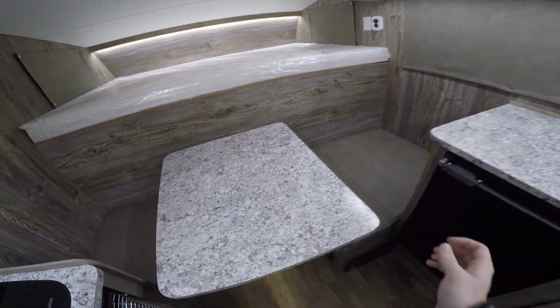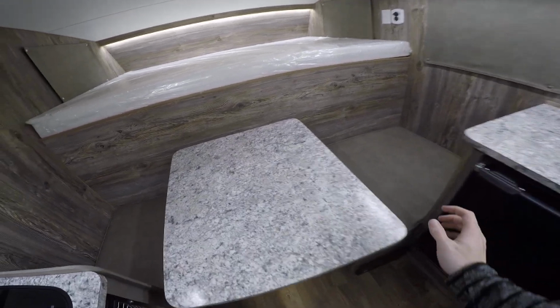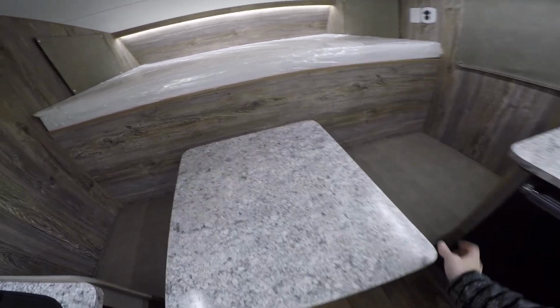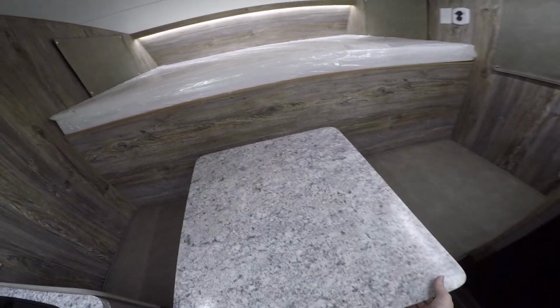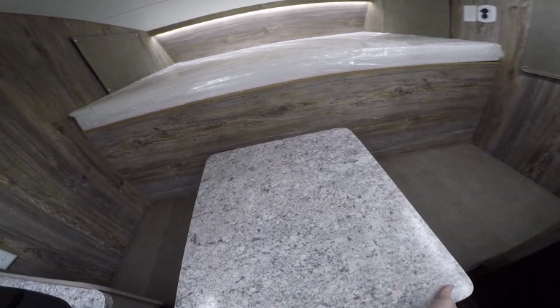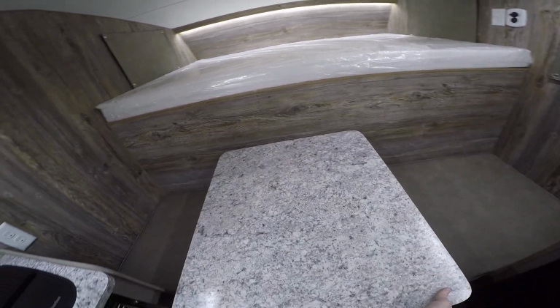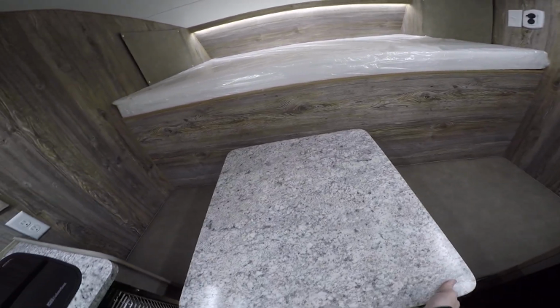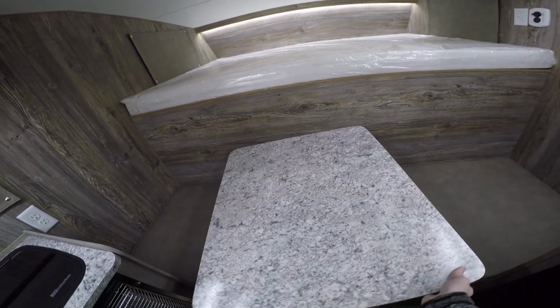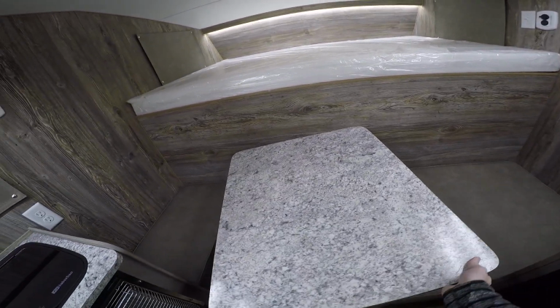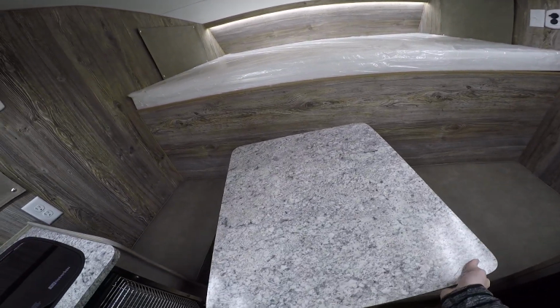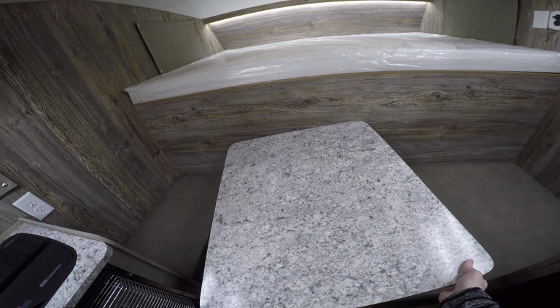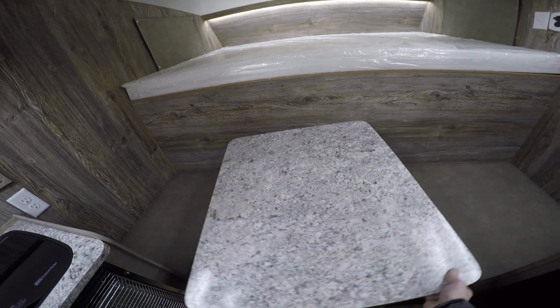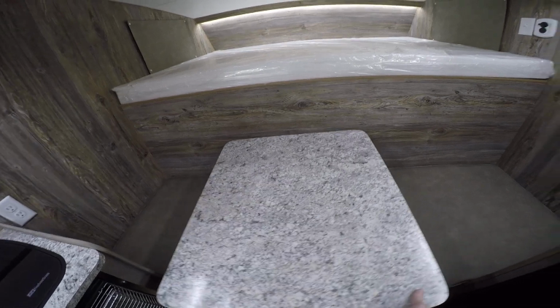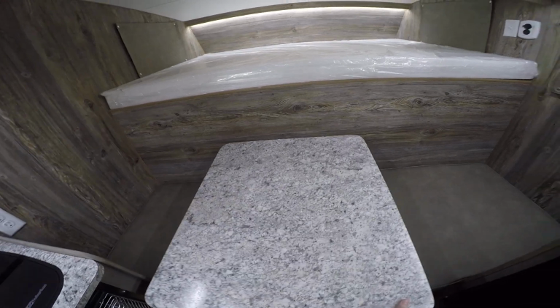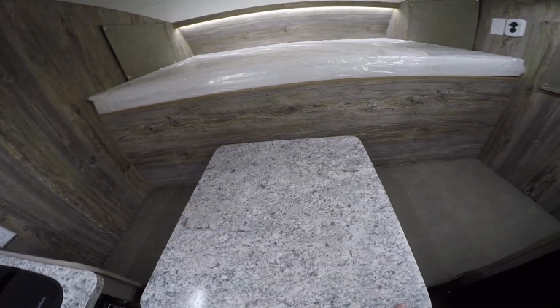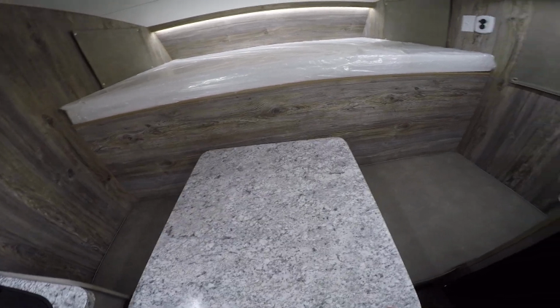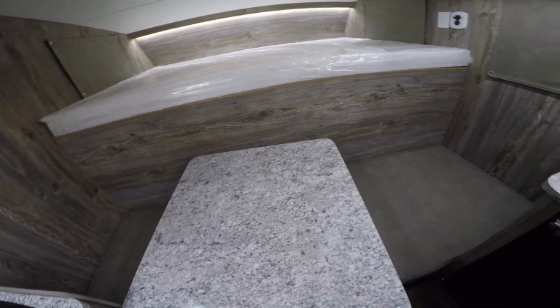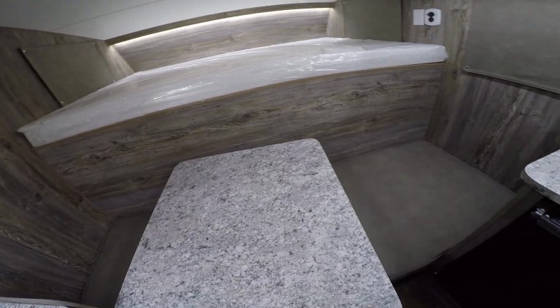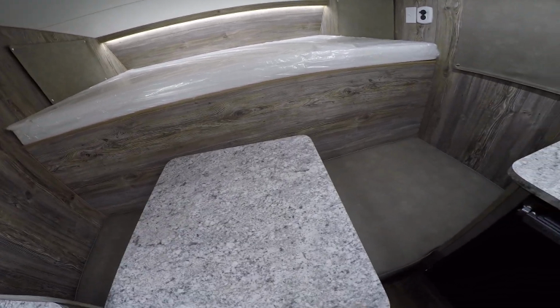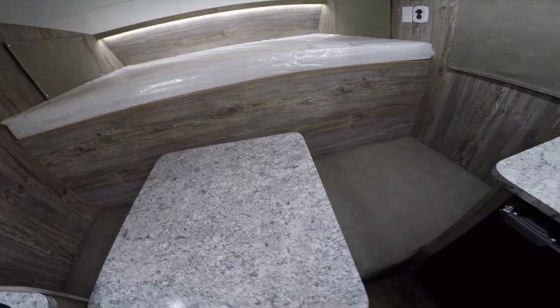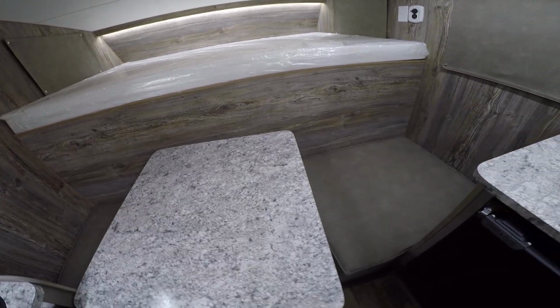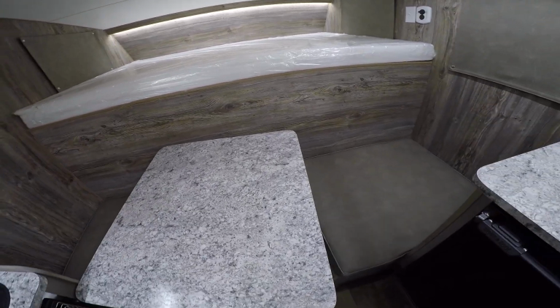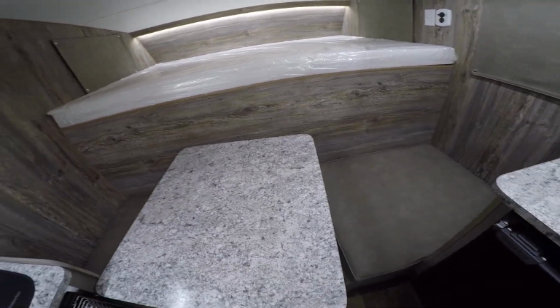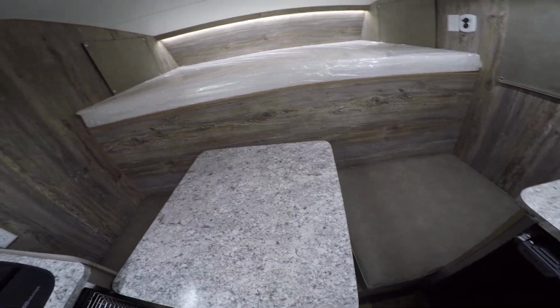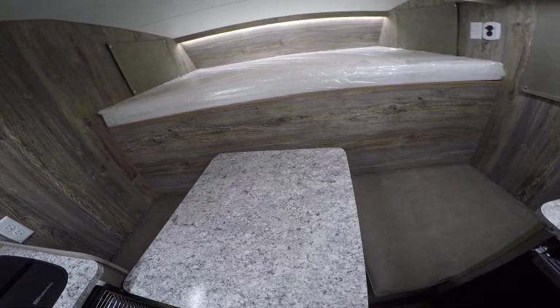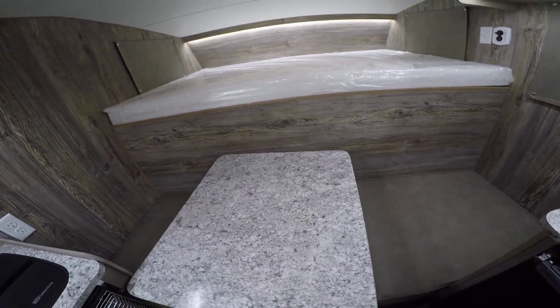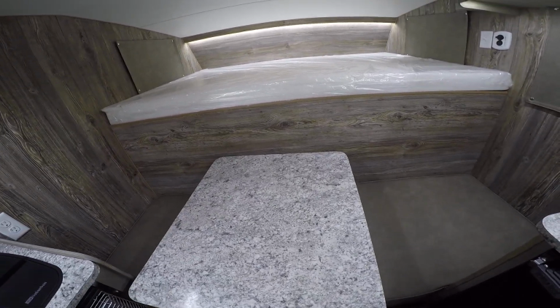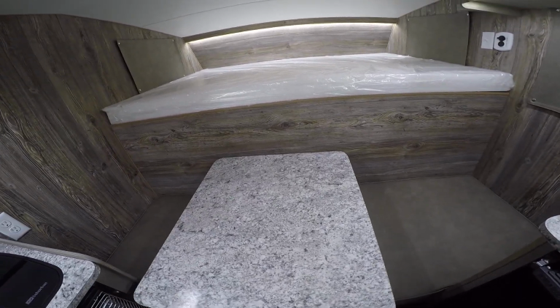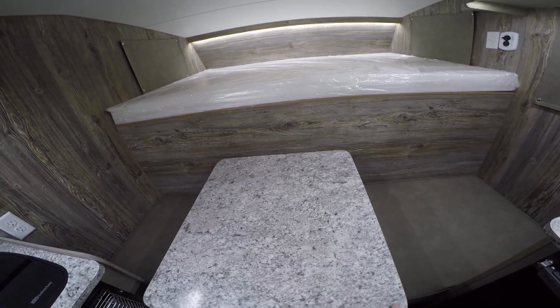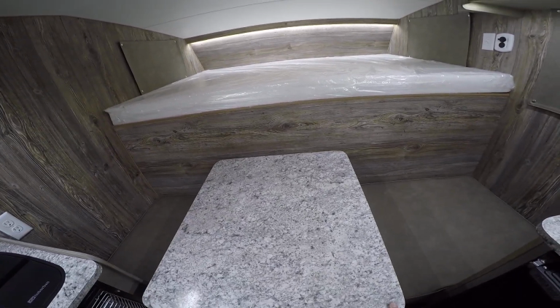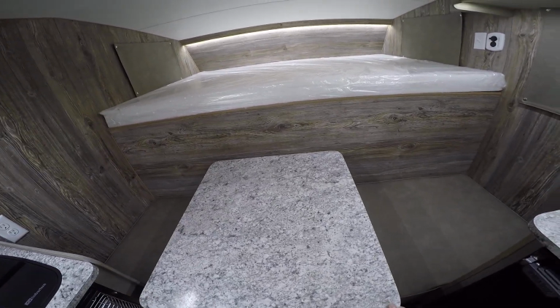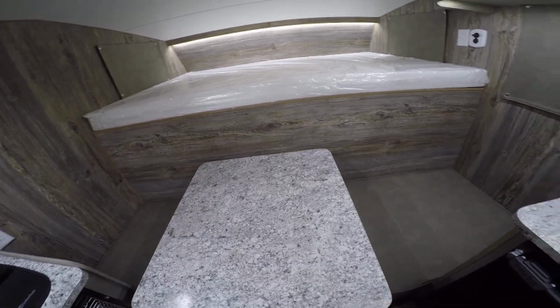The table does swivel out of the way so you can slide in there, and it does pop off as well.